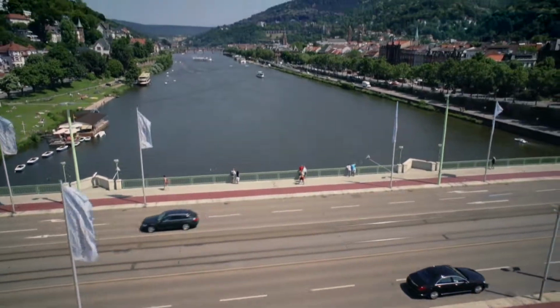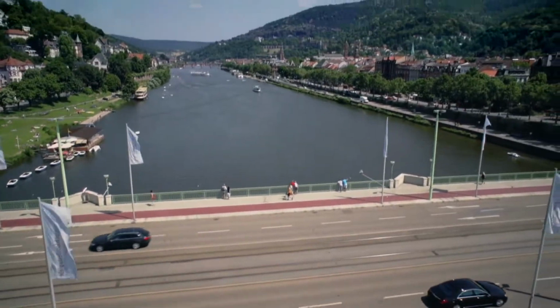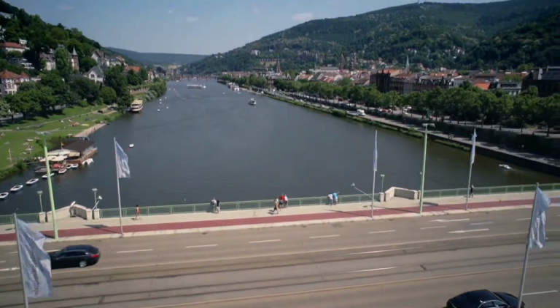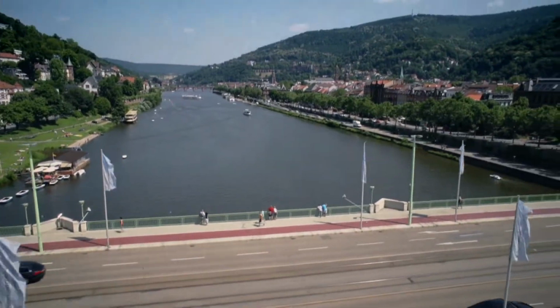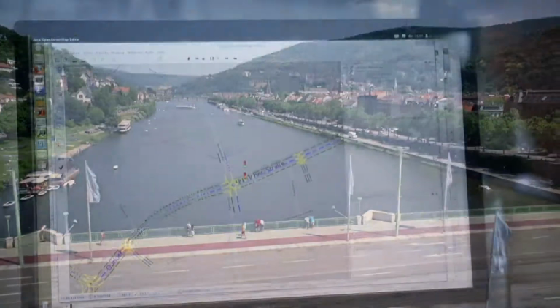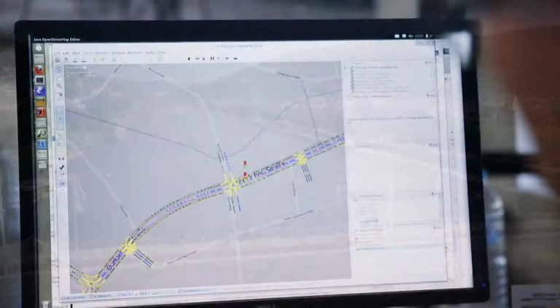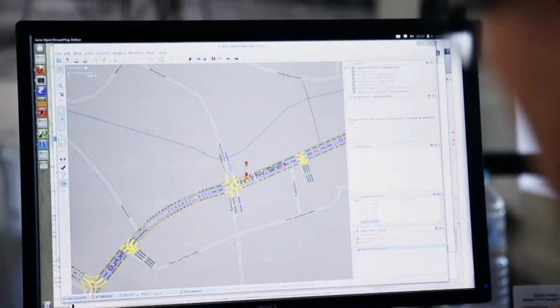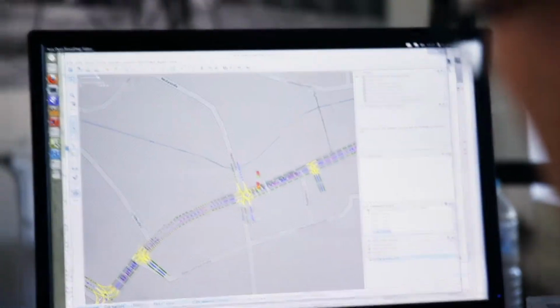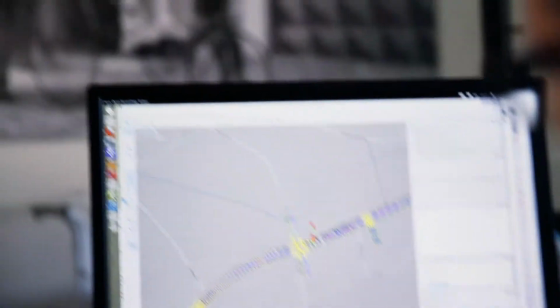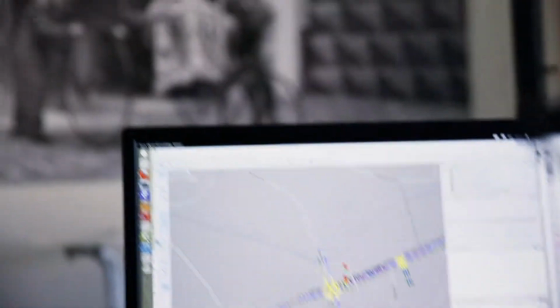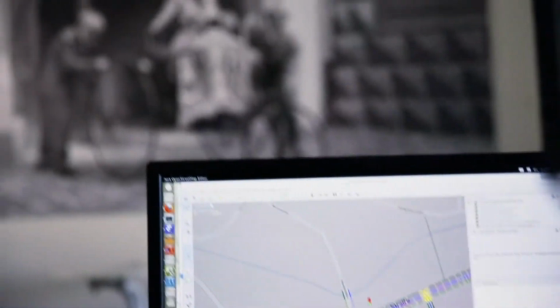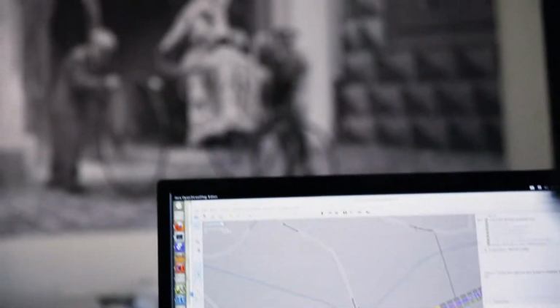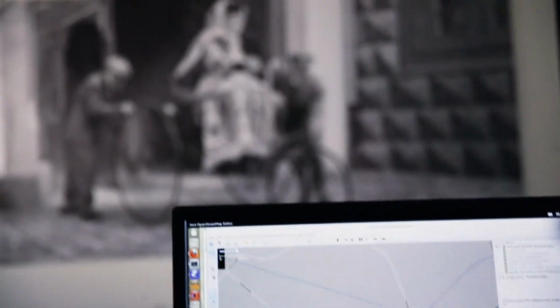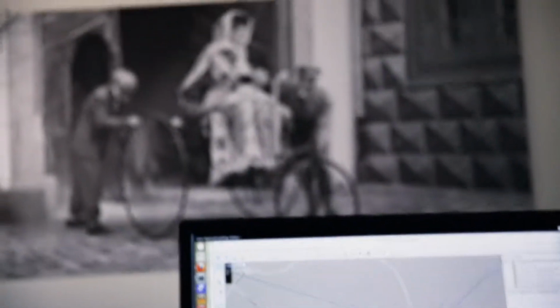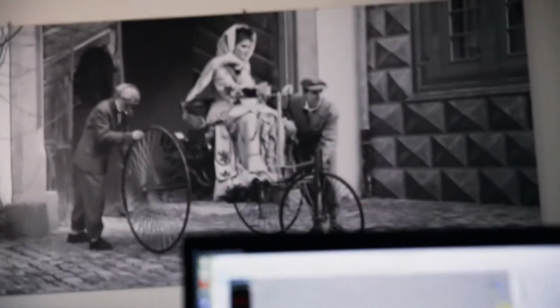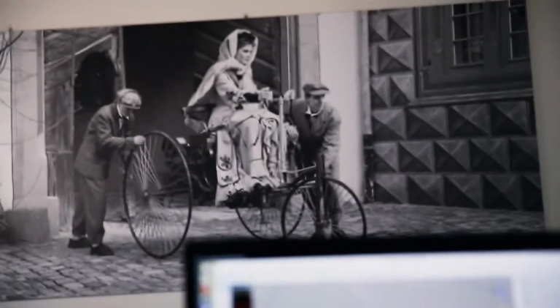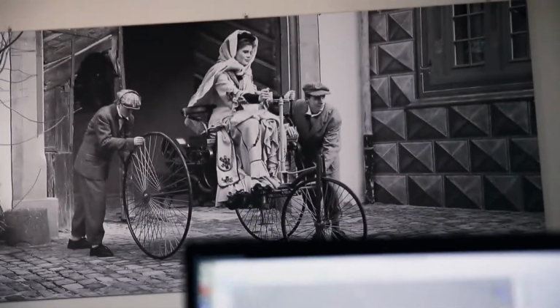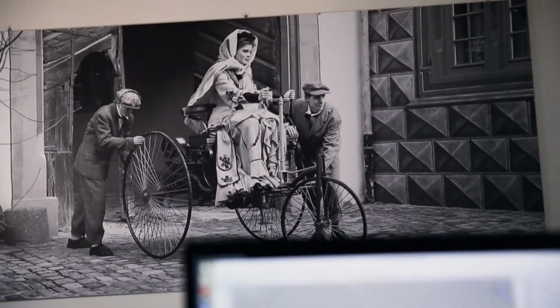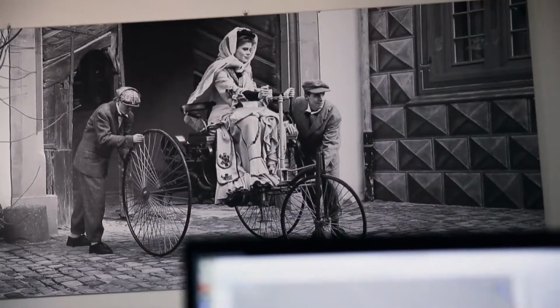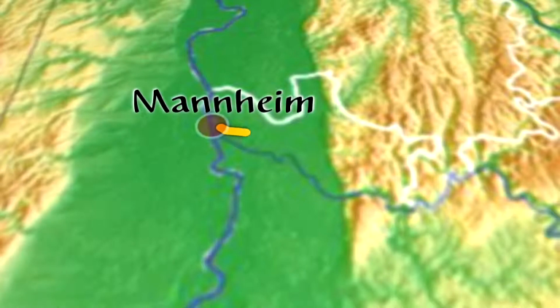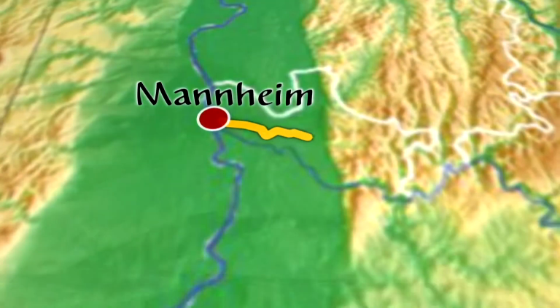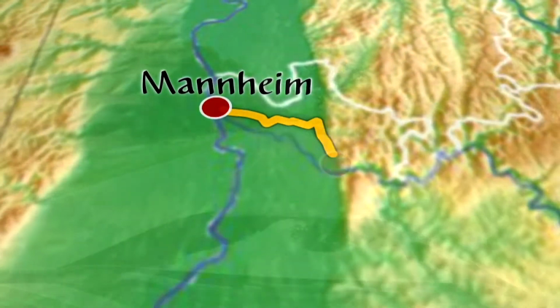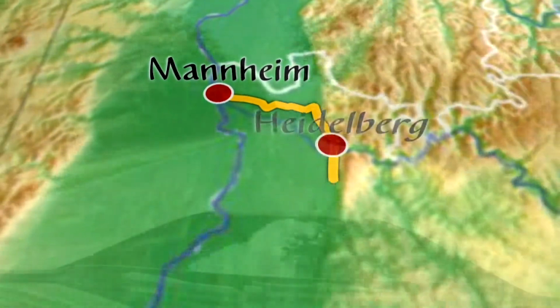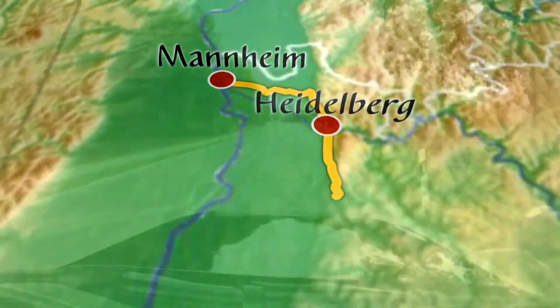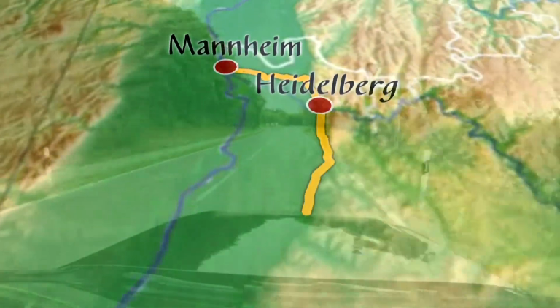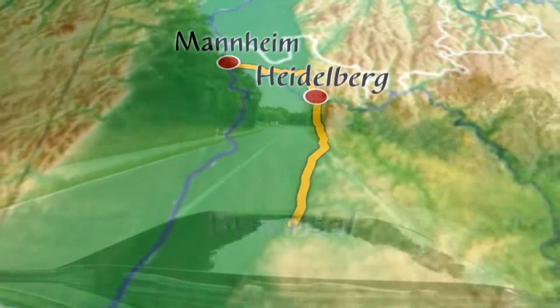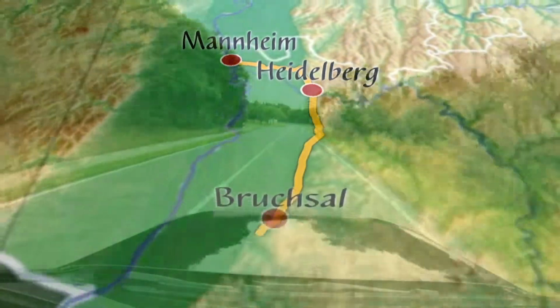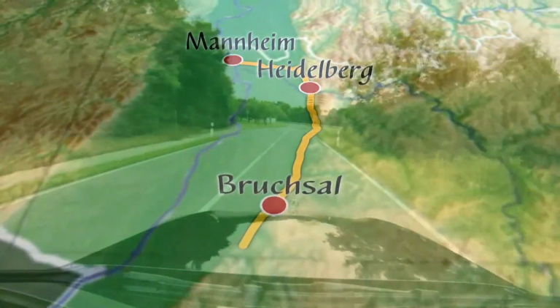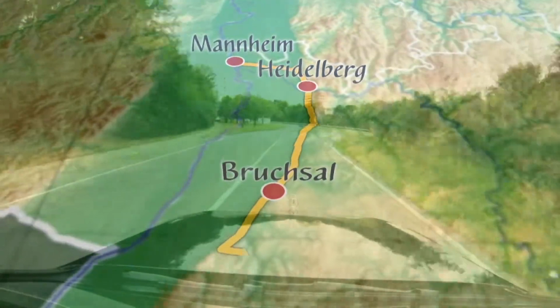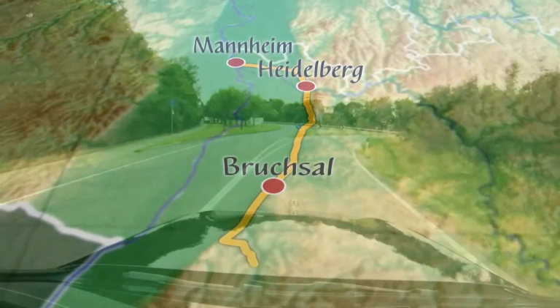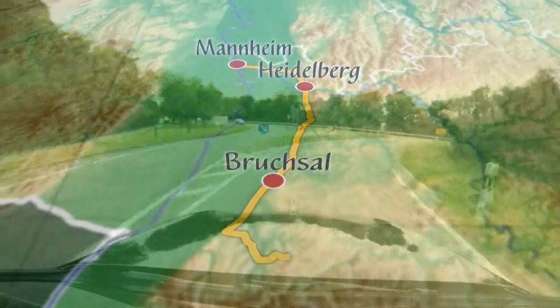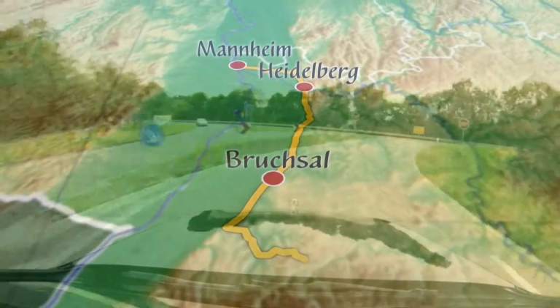We did not just pick any route, but a very special one — the route where Bertha Benz made history 125 years ago with the world's first overland drive.